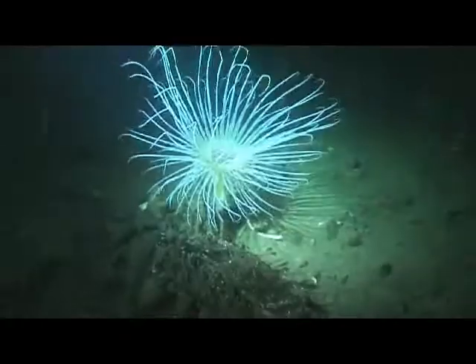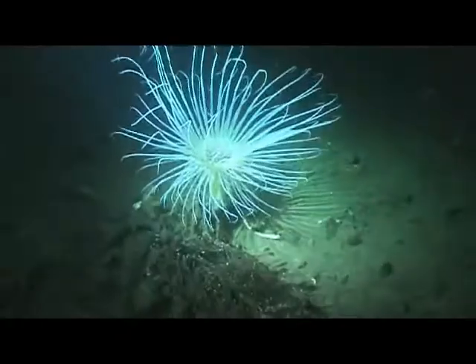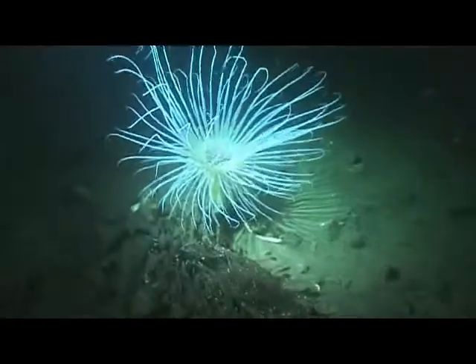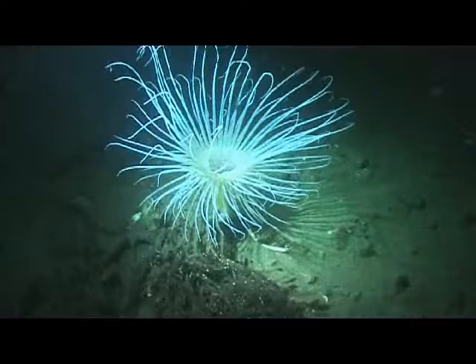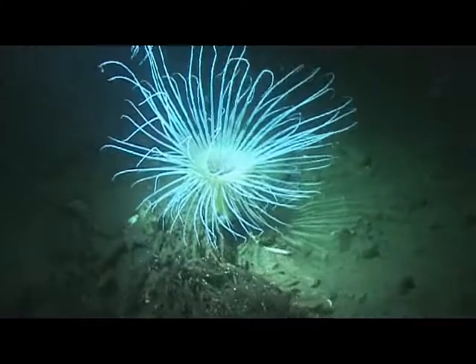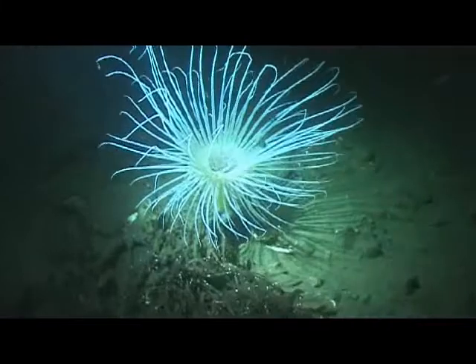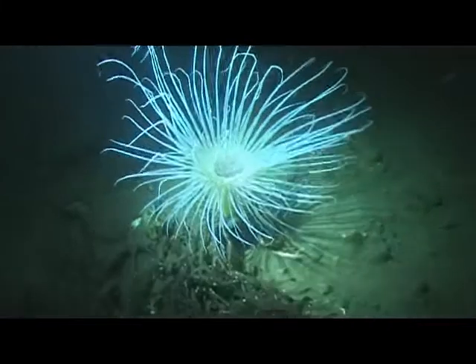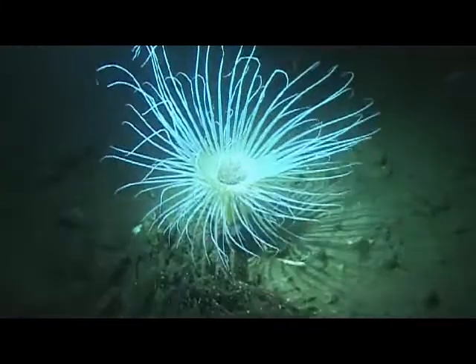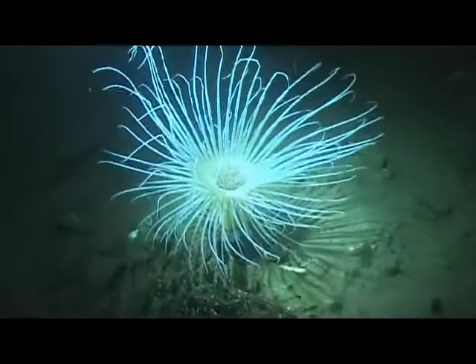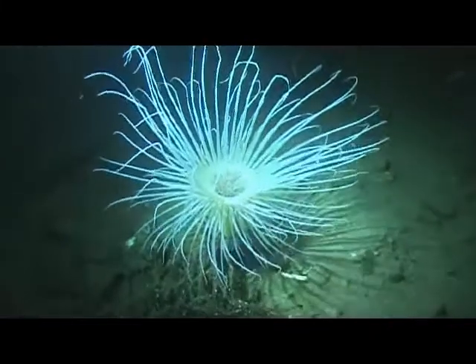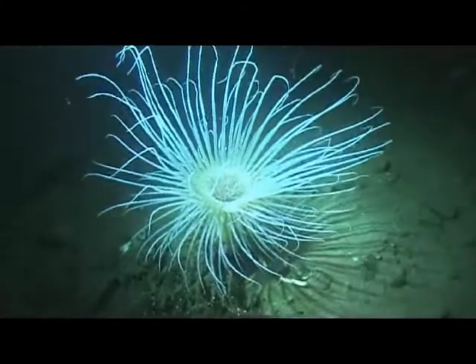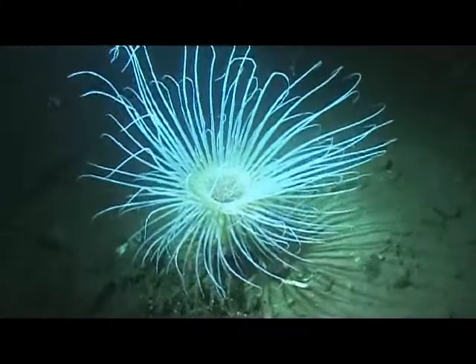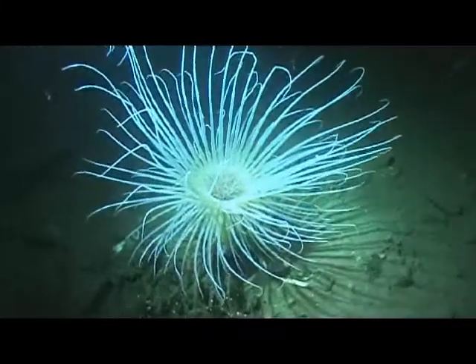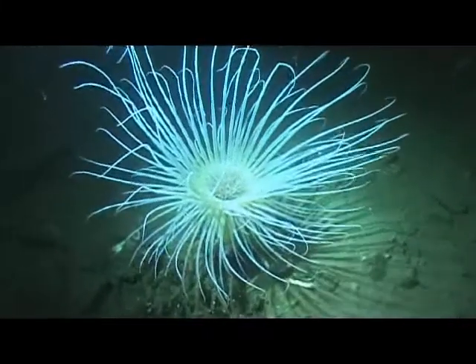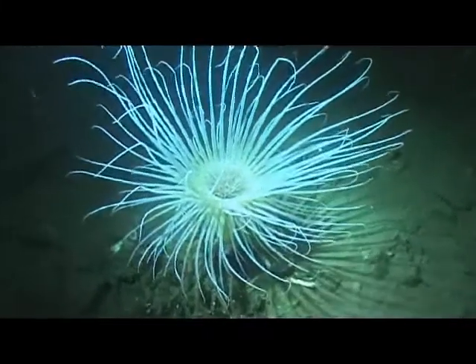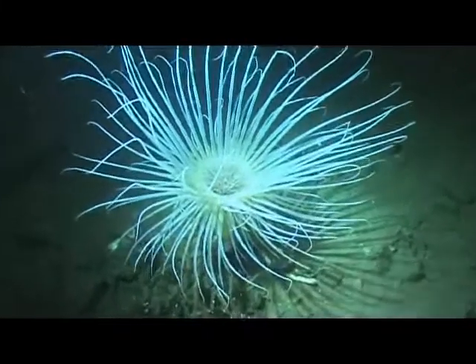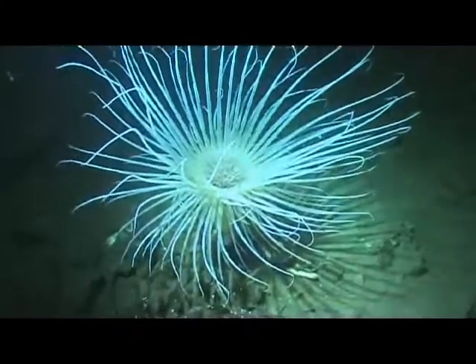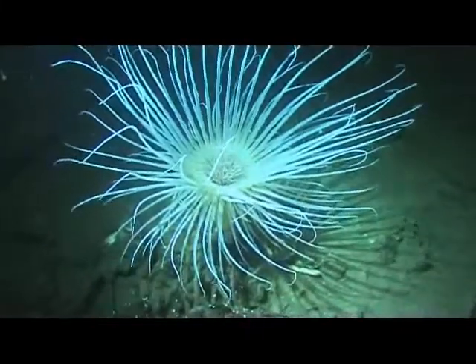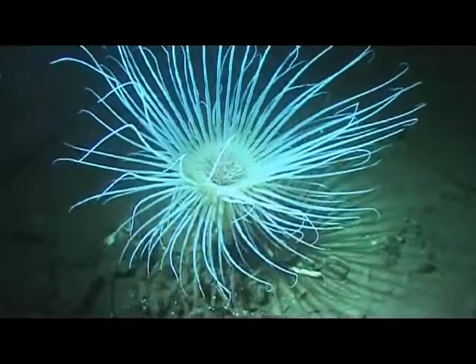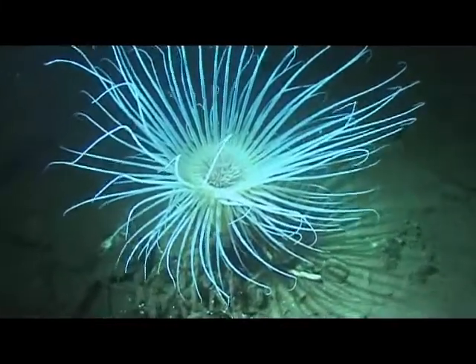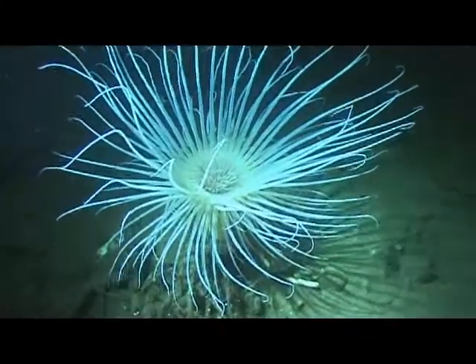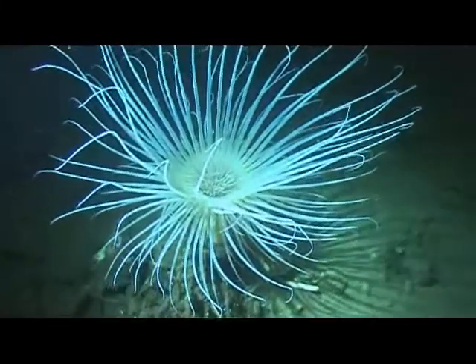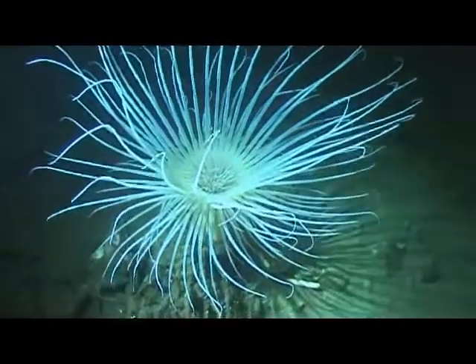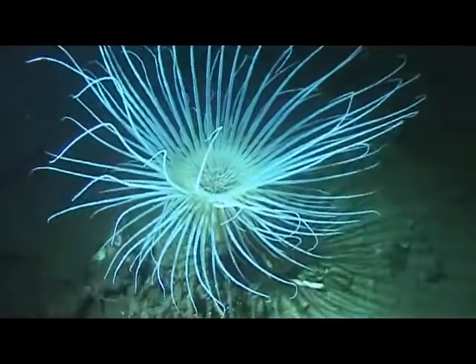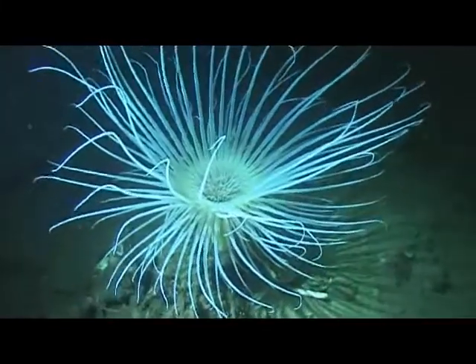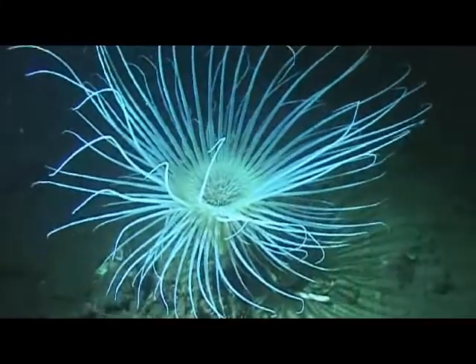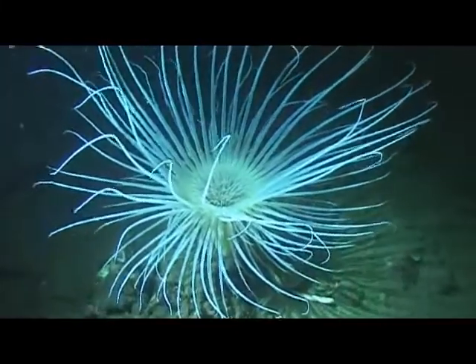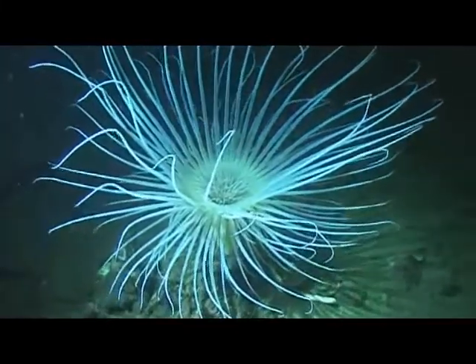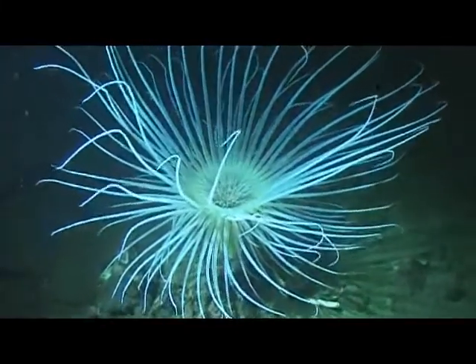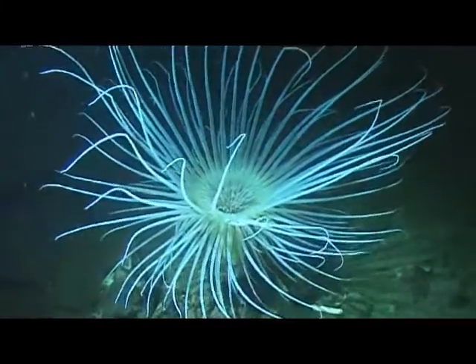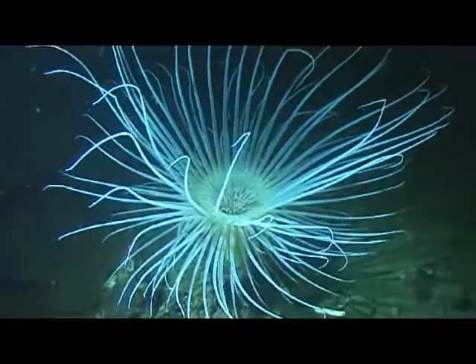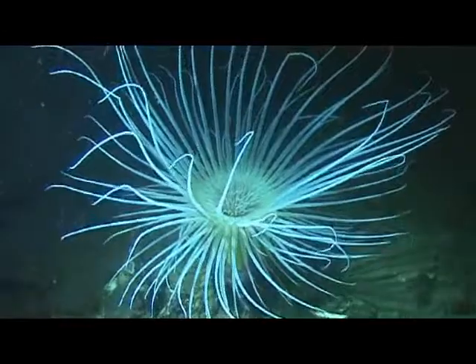My strobes failed early on in the dive and thus I was reliant on my buddy's torch, who it has to be said had a very steady hand.